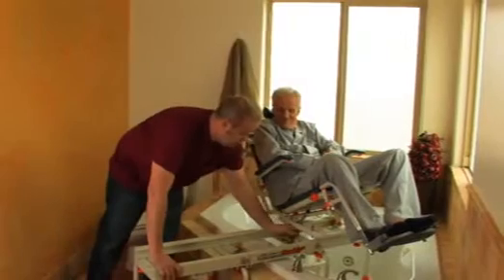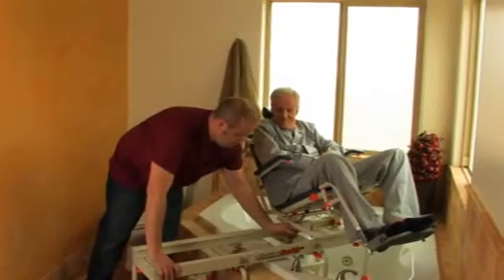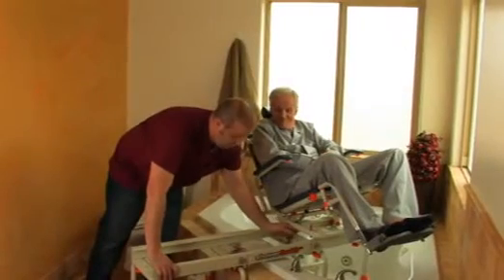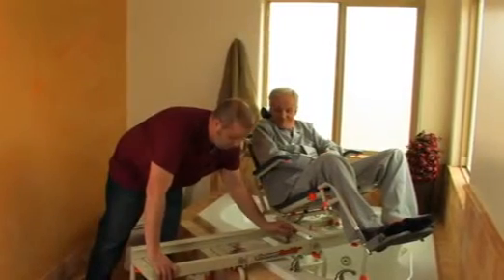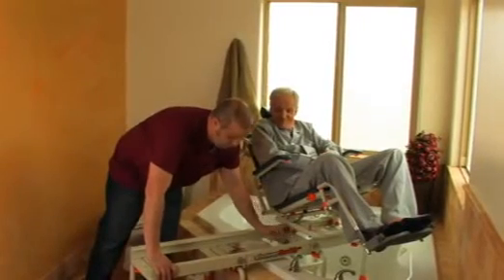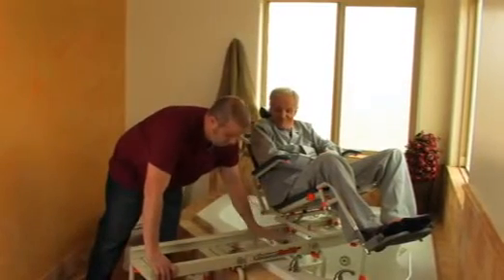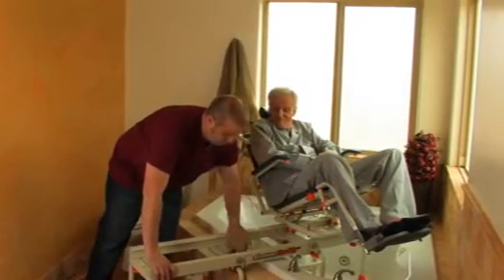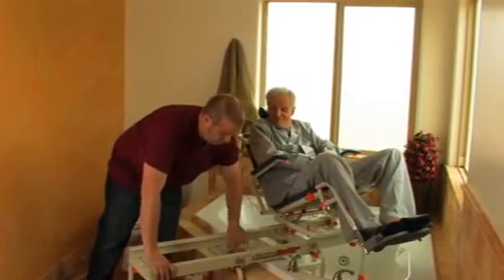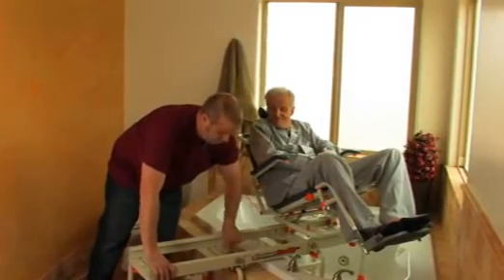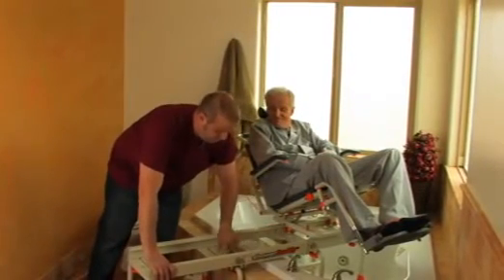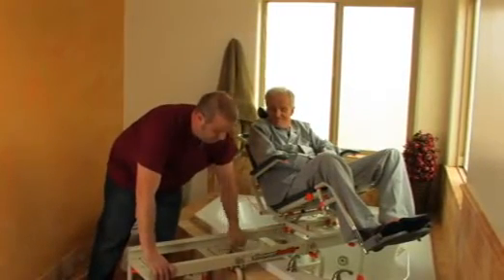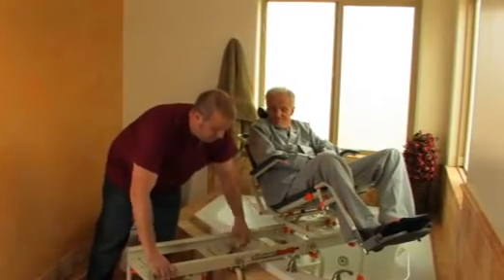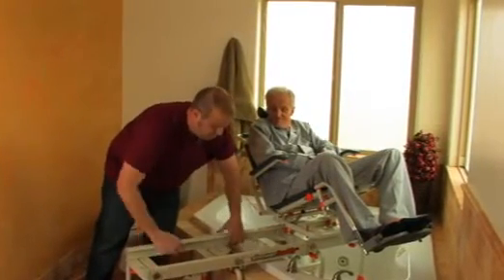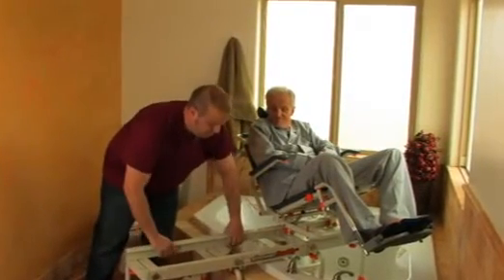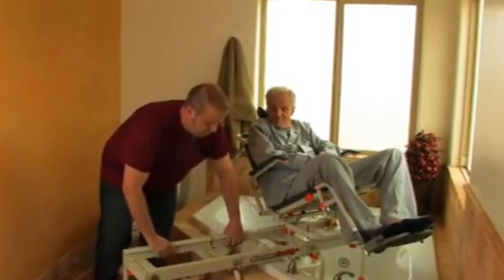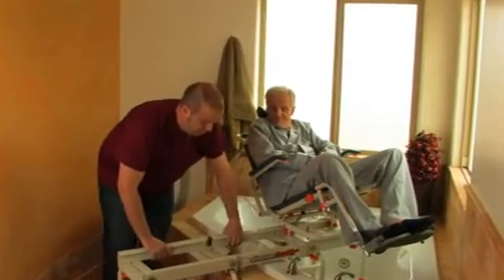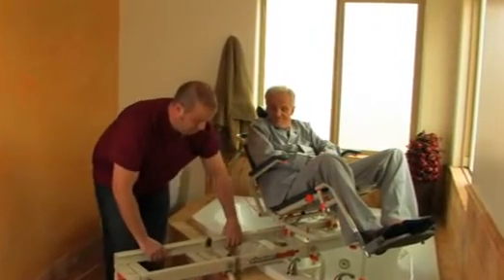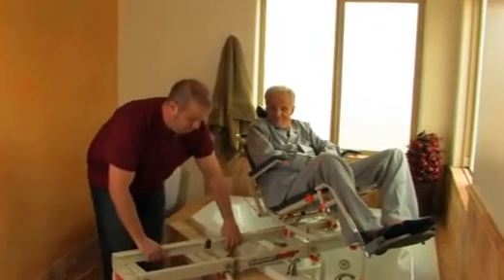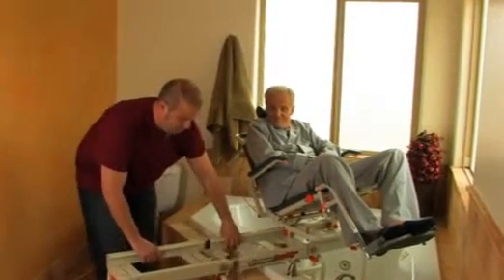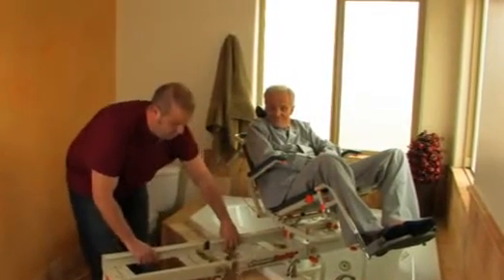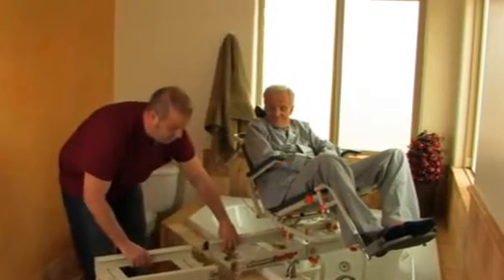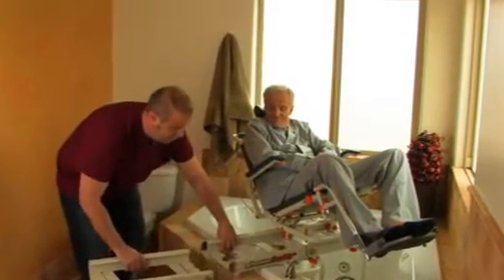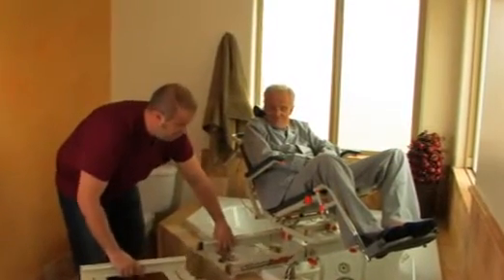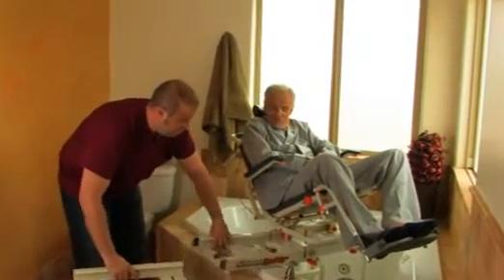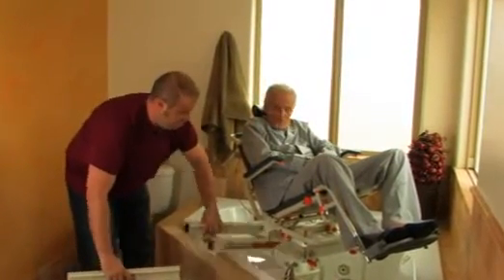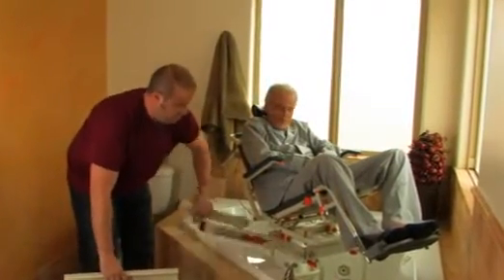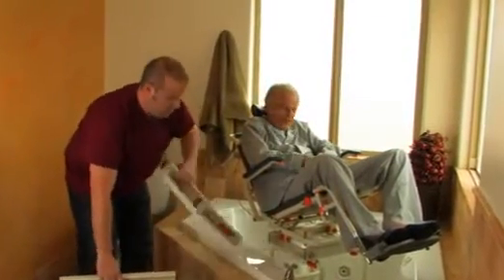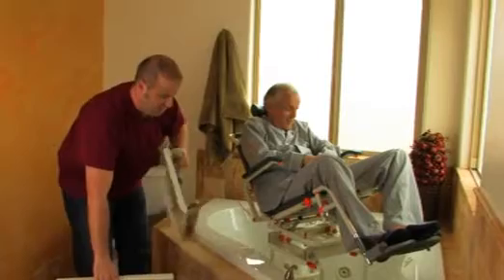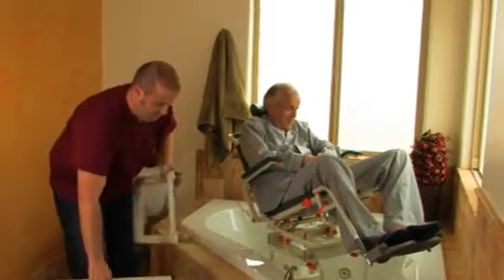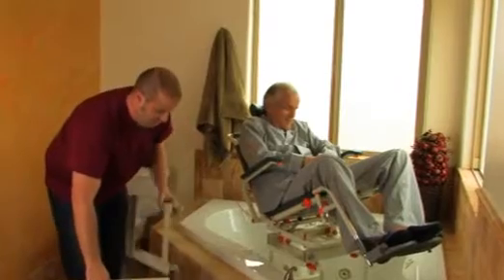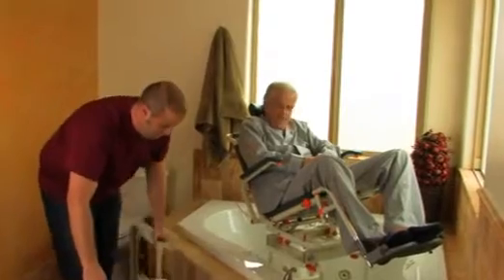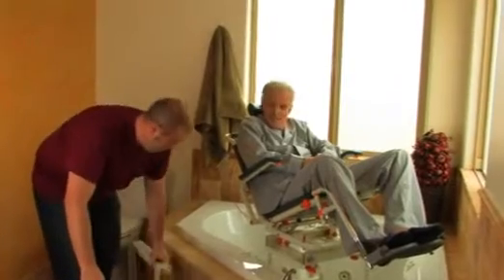No more lifting in and out — just an easy, safe slide over the tub.